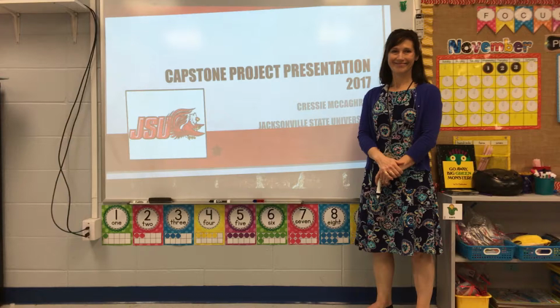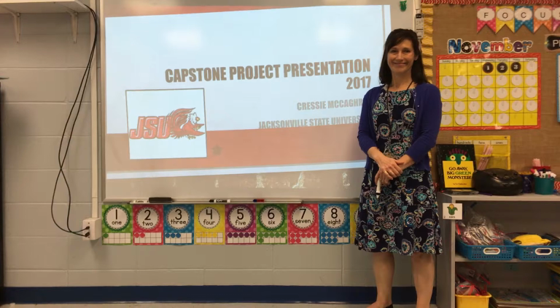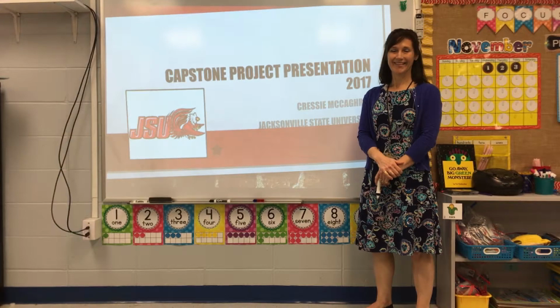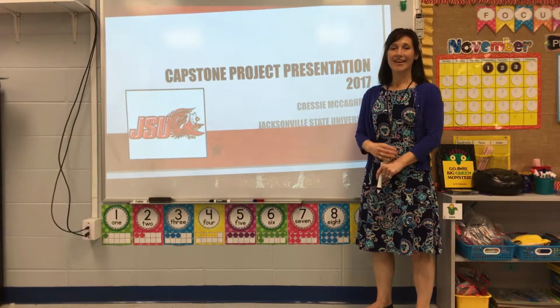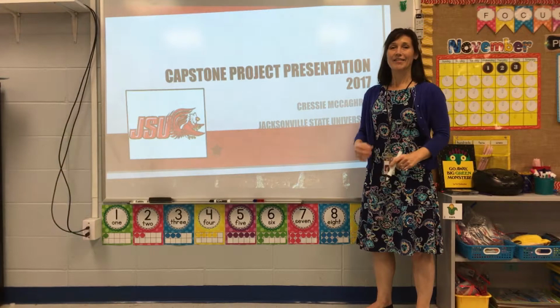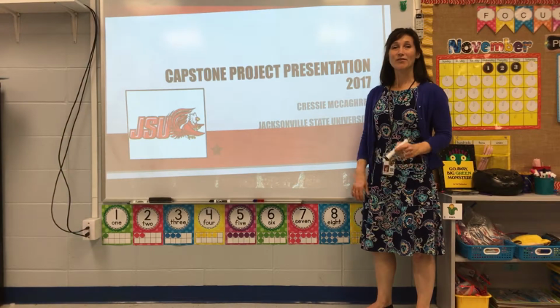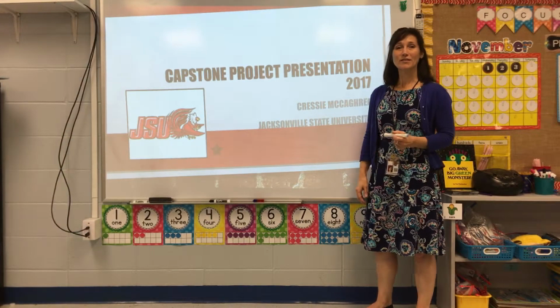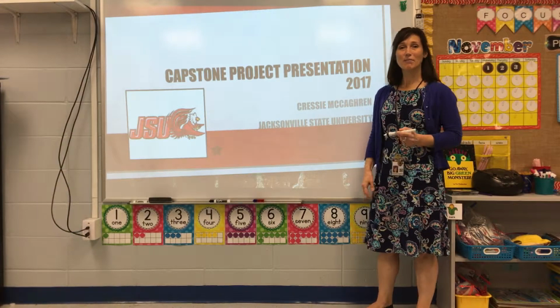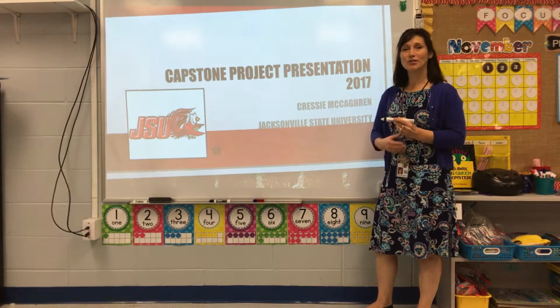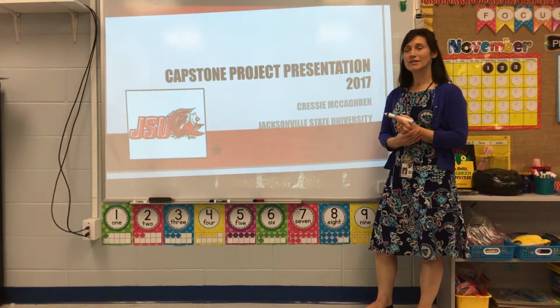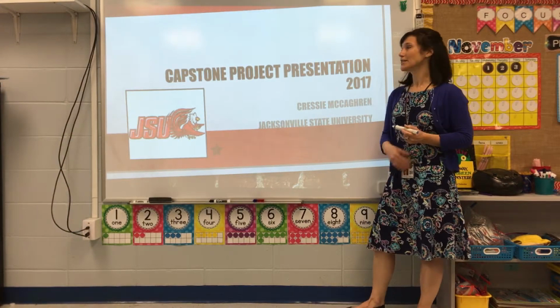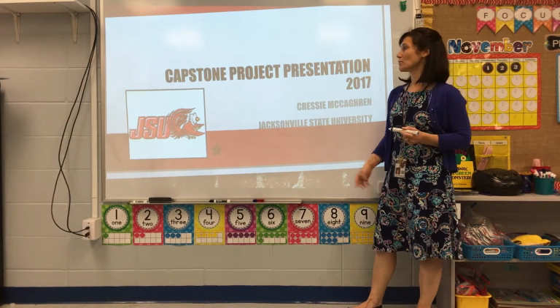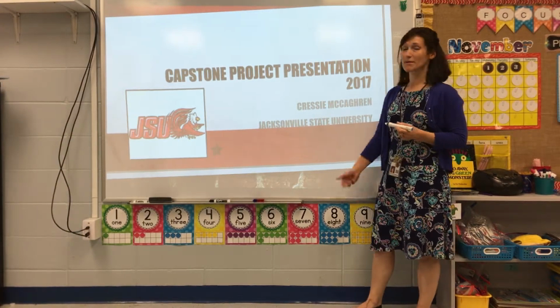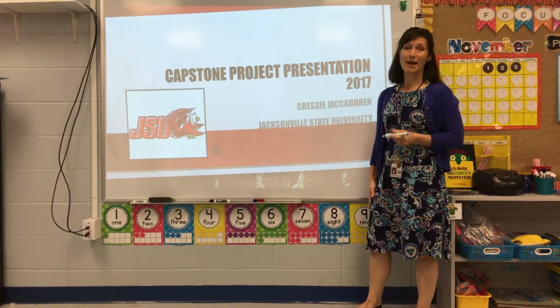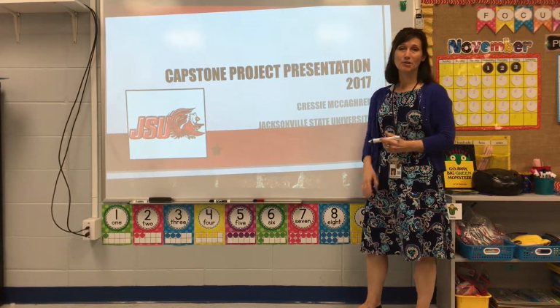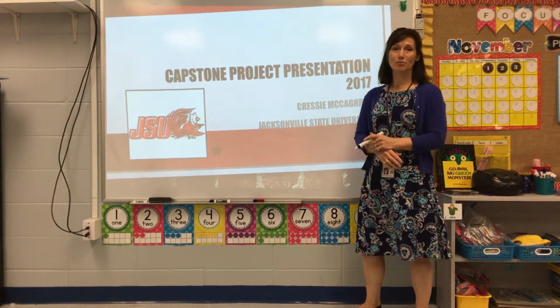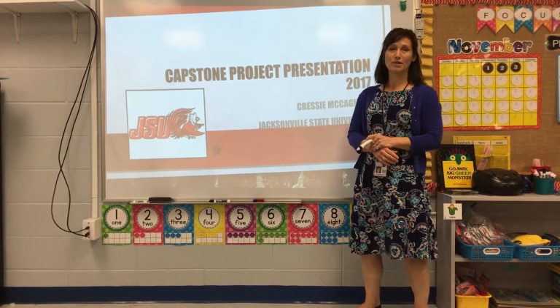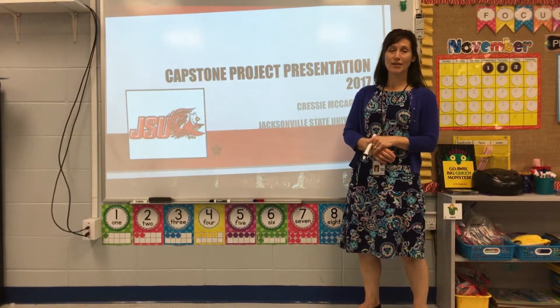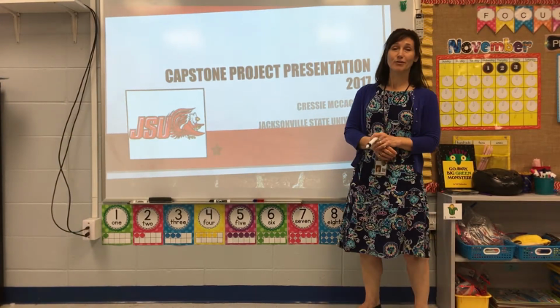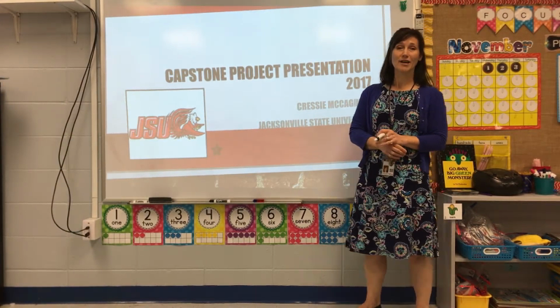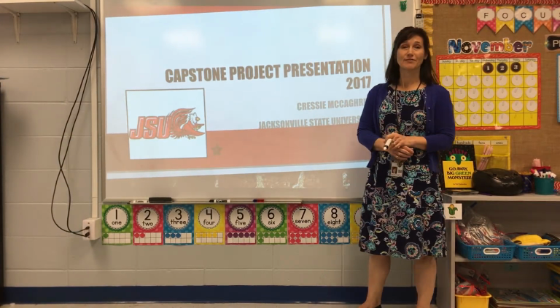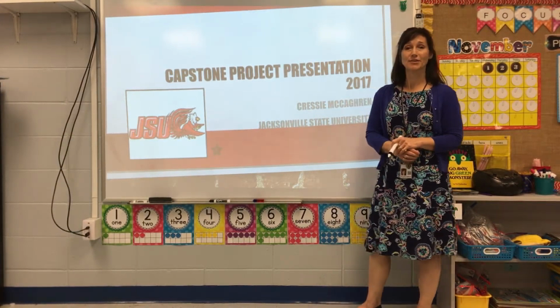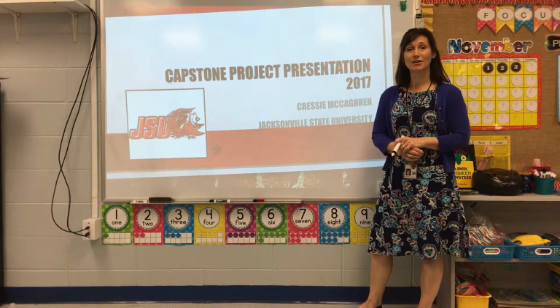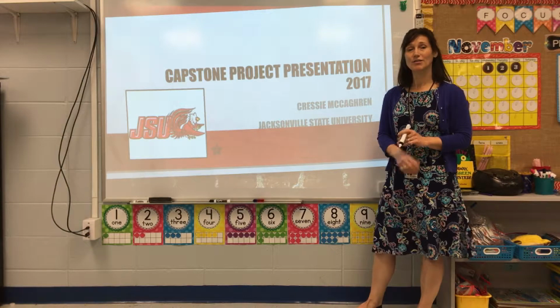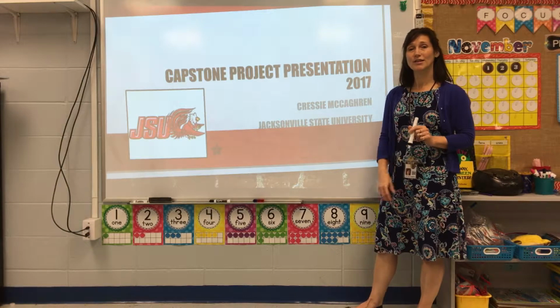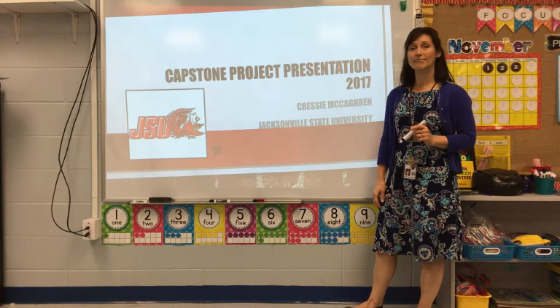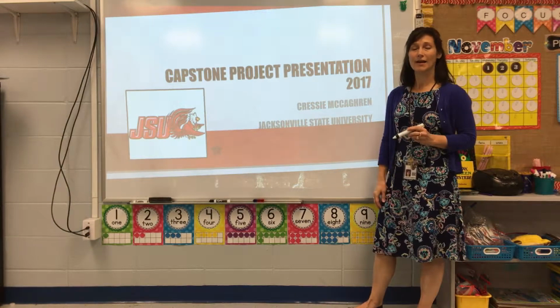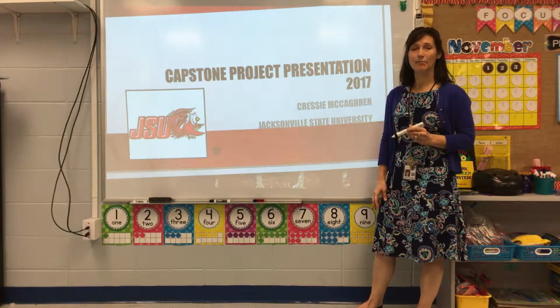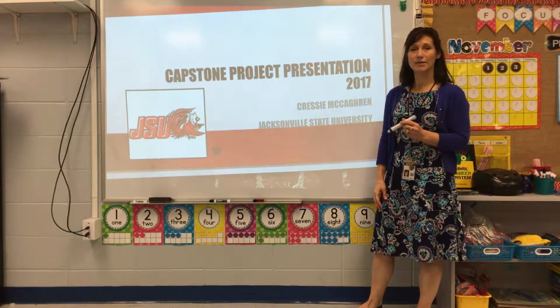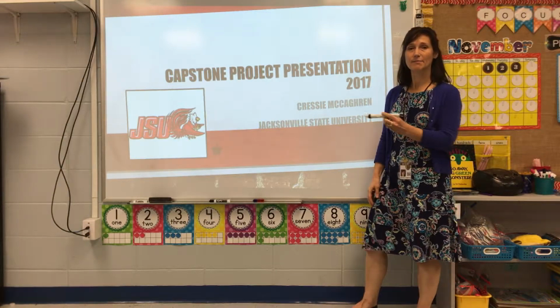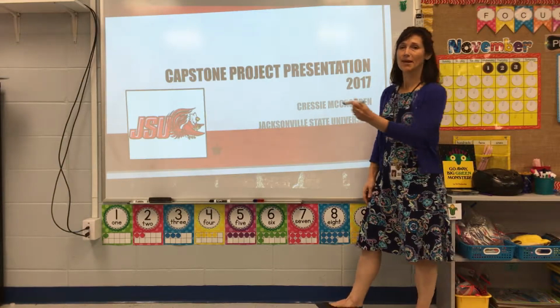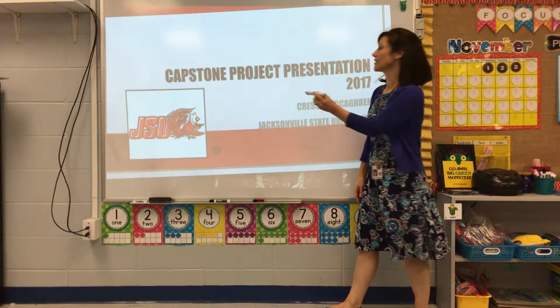Thank you for this opportunity to present my capstone project through Jacksonville State University. I'm Kressy McCarron.